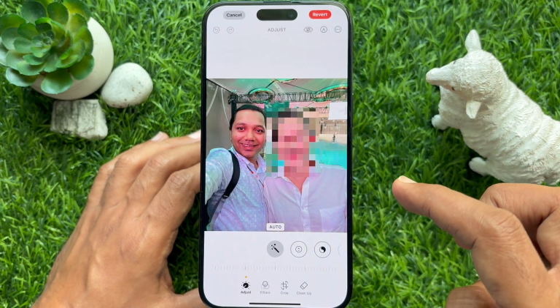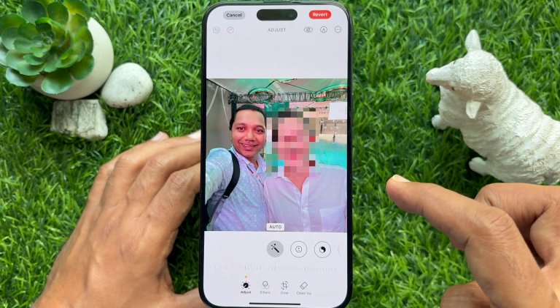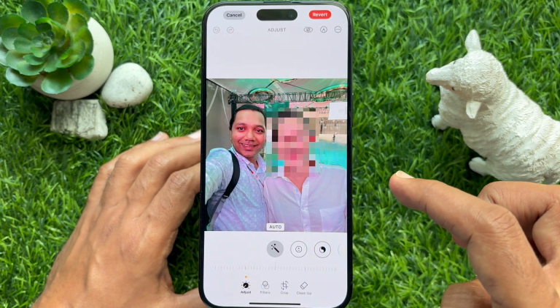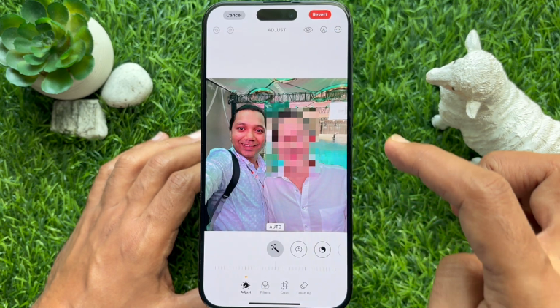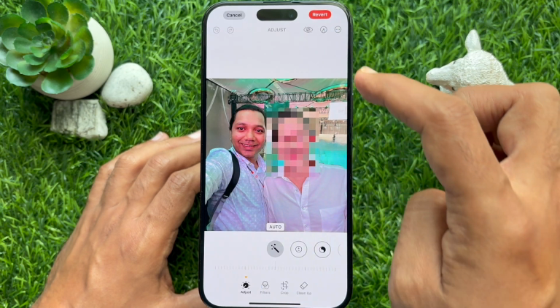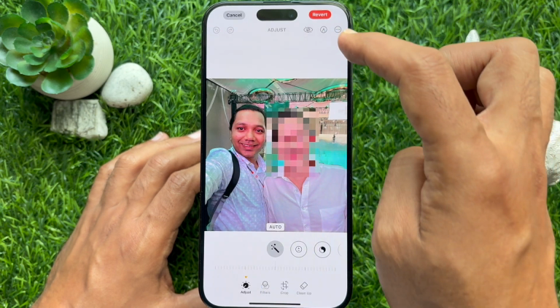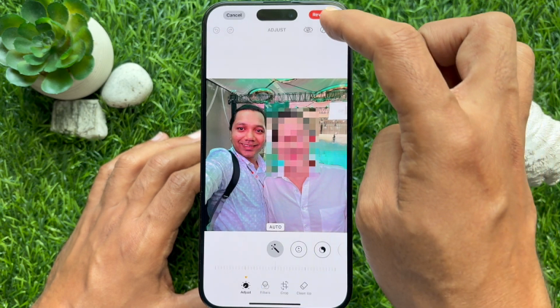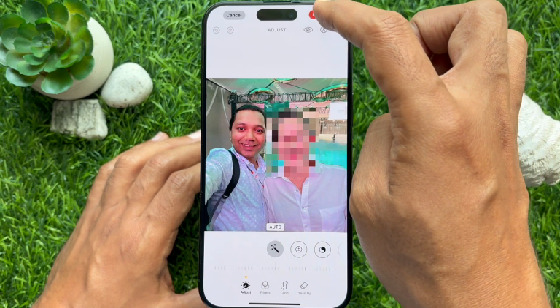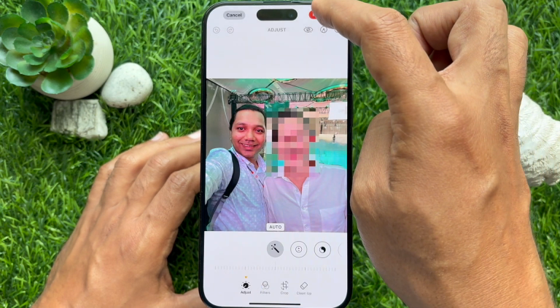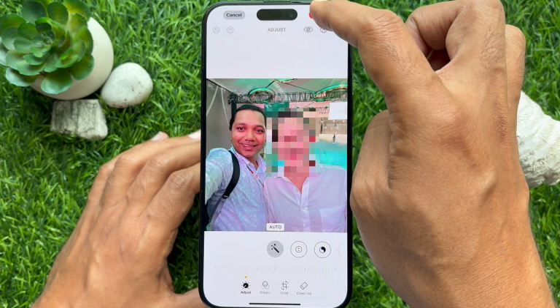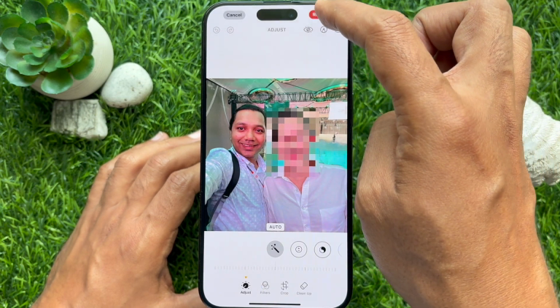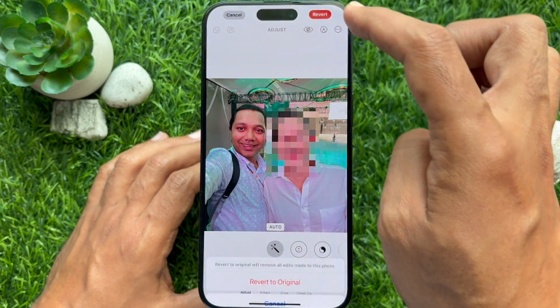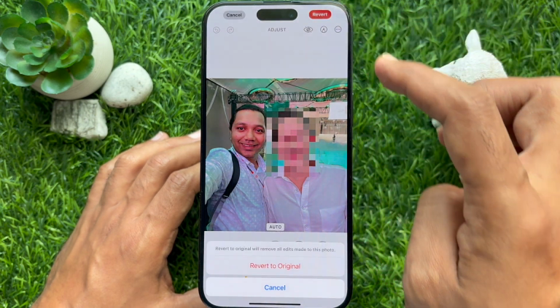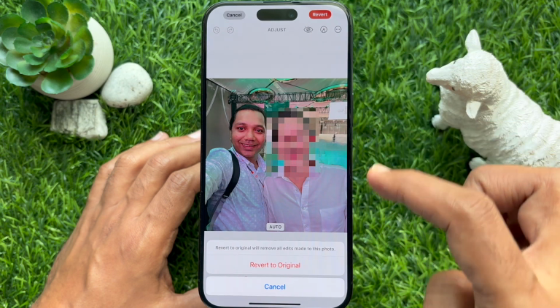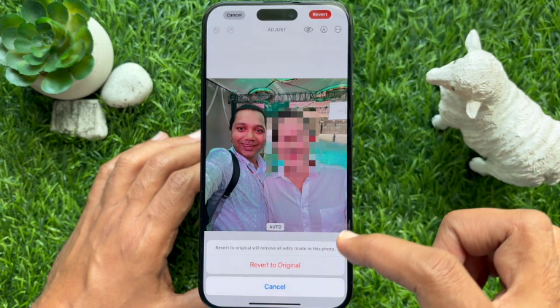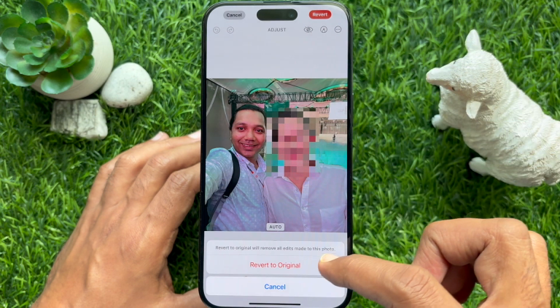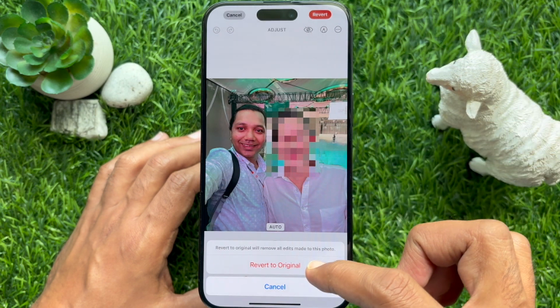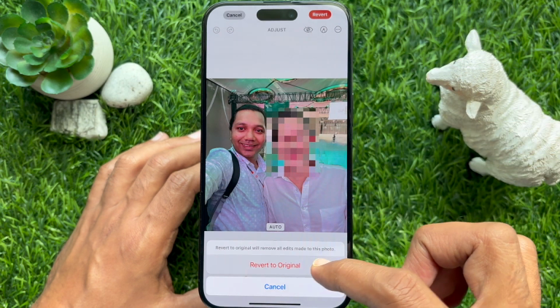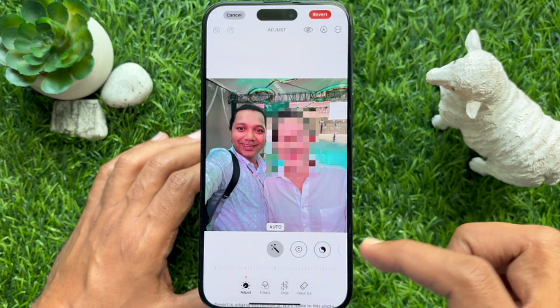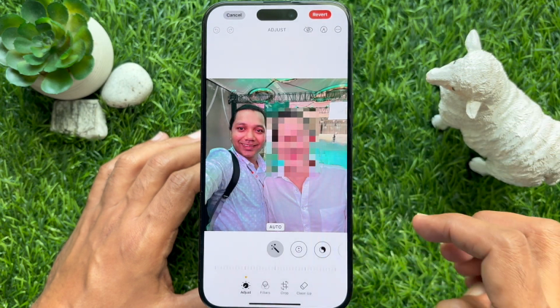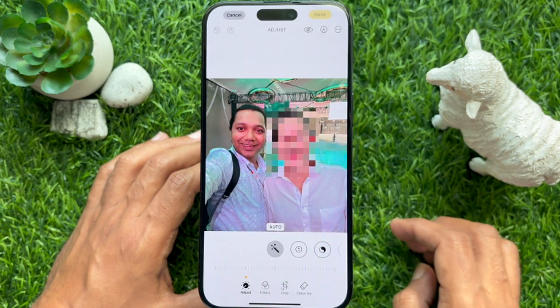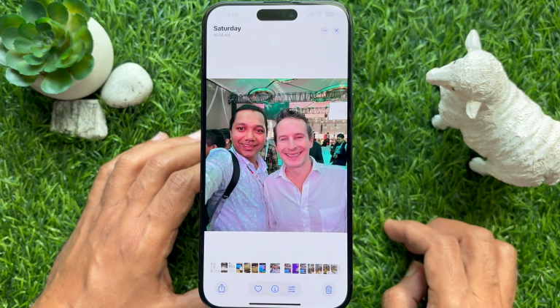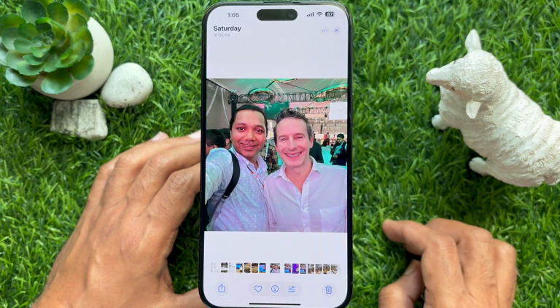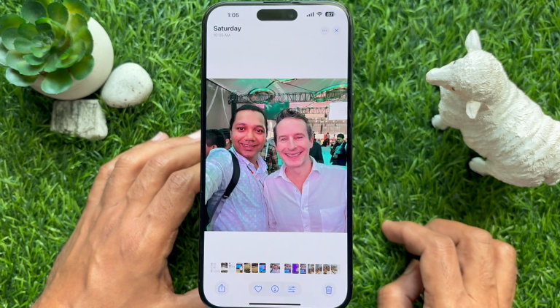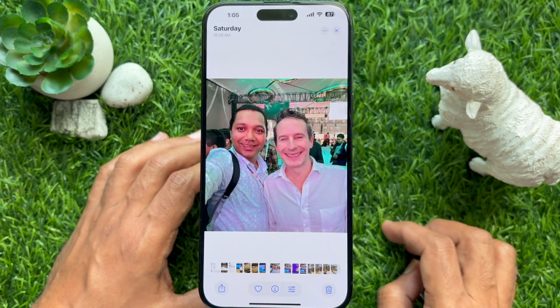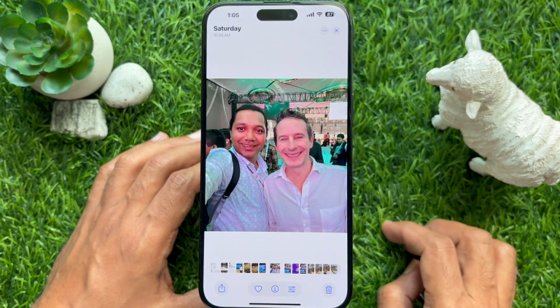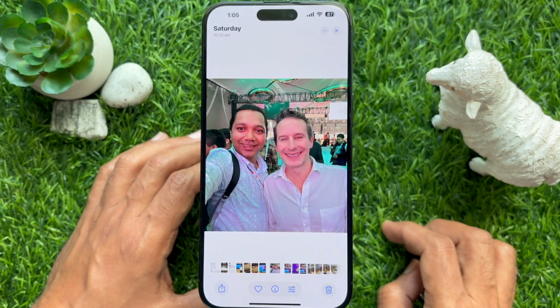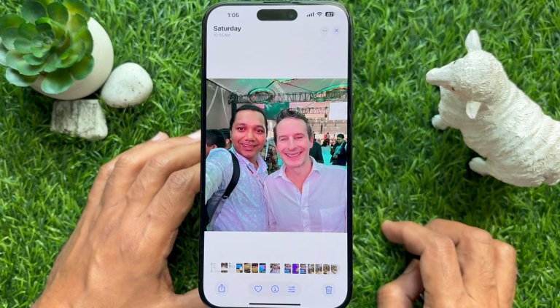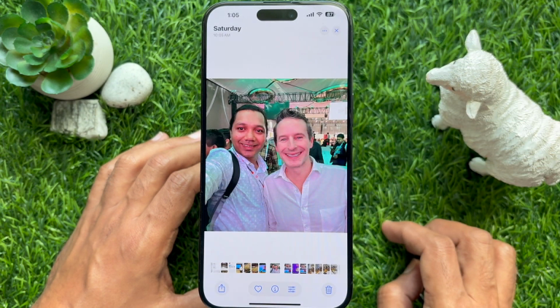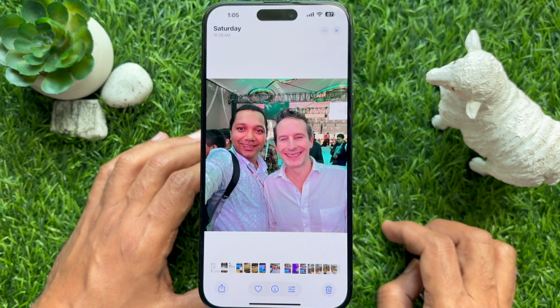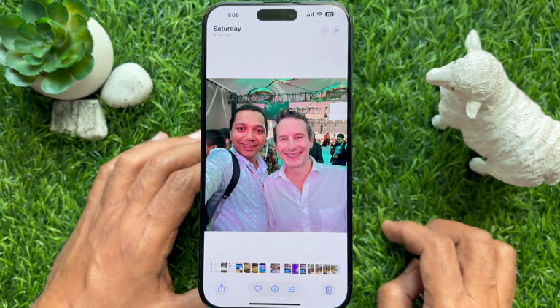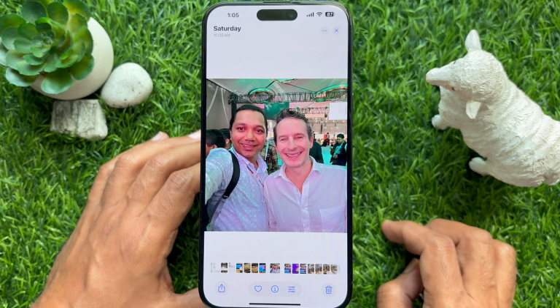To get back the original photo, tap edit and return to original.